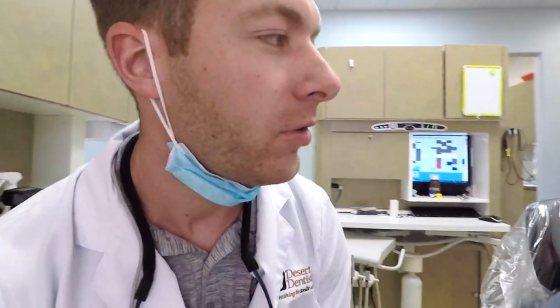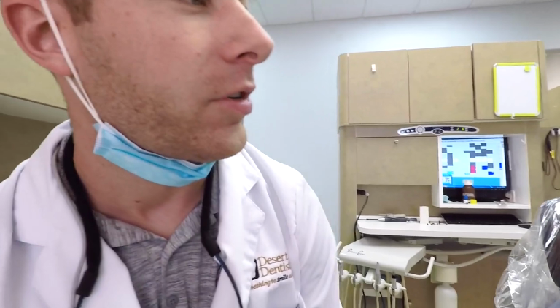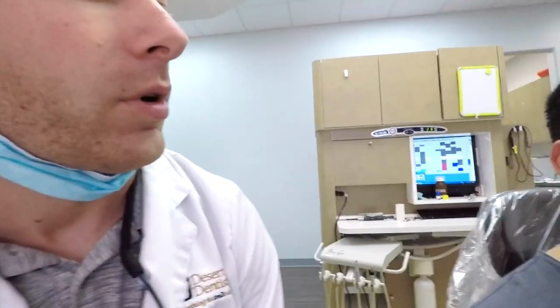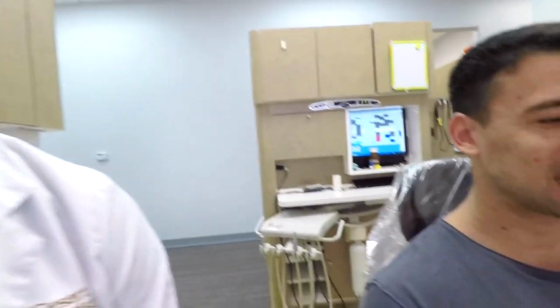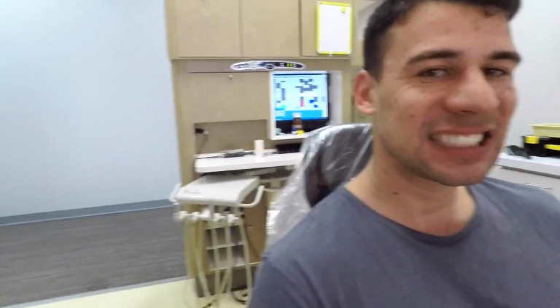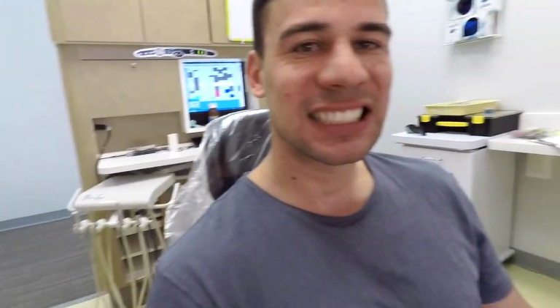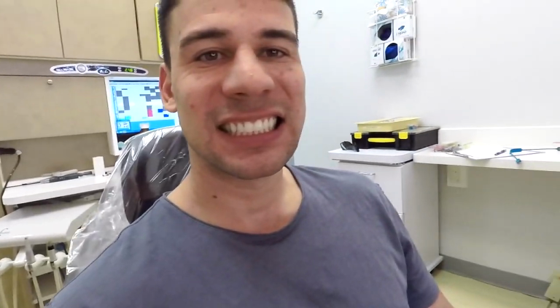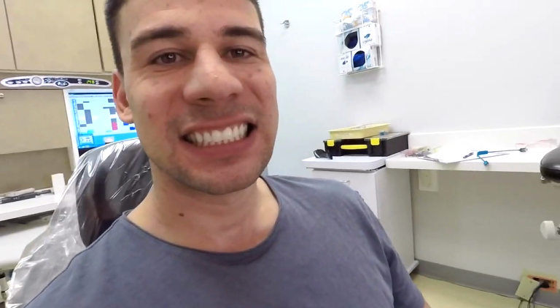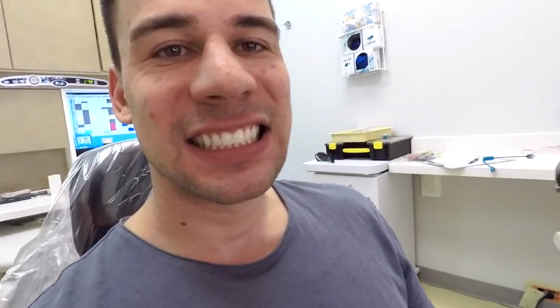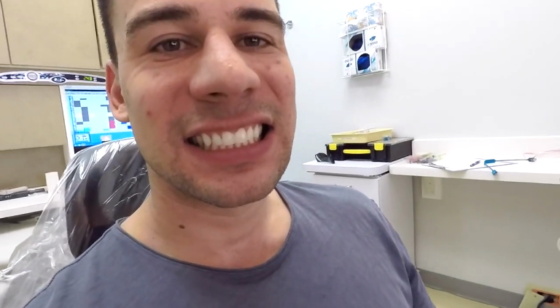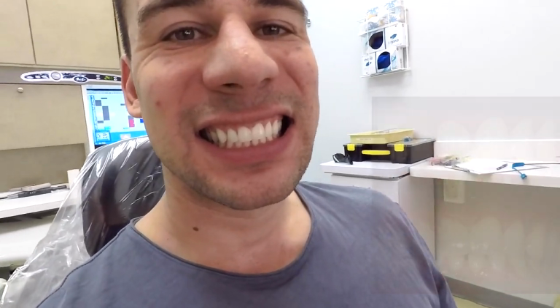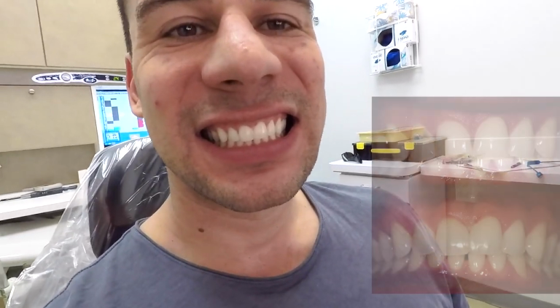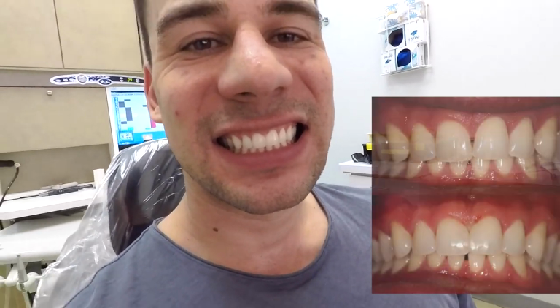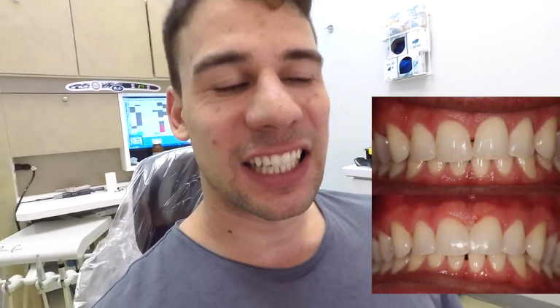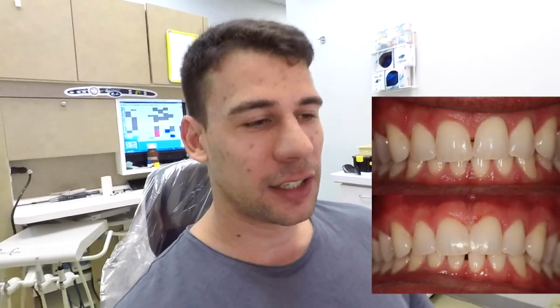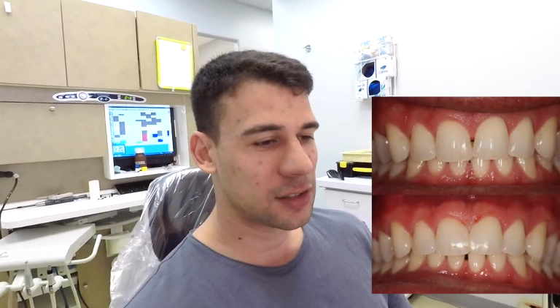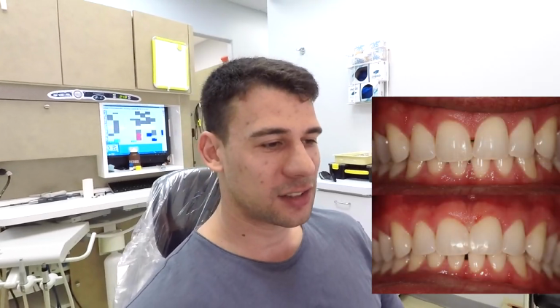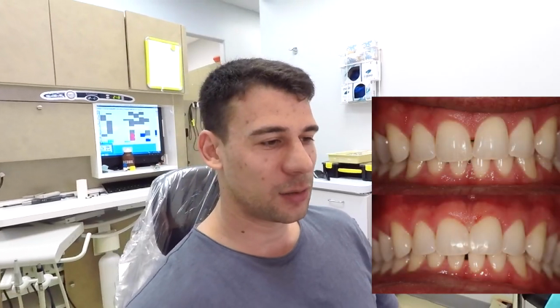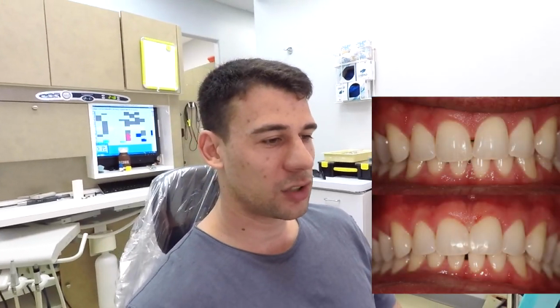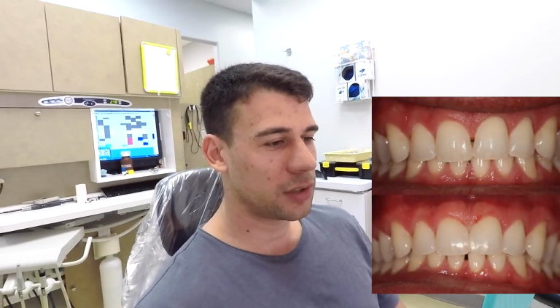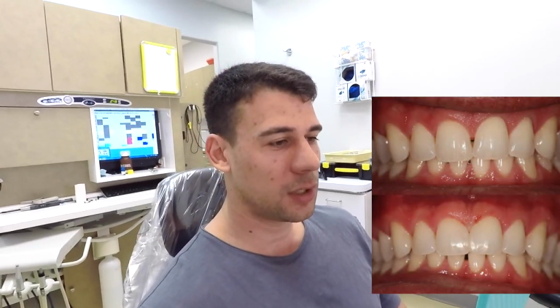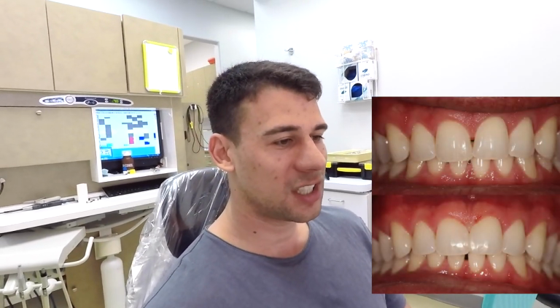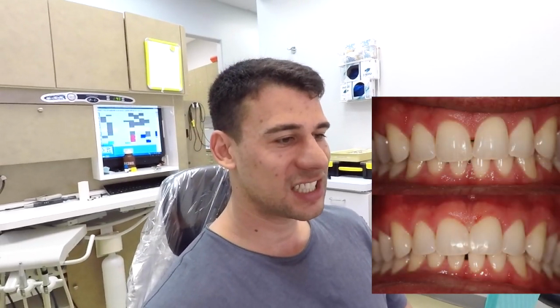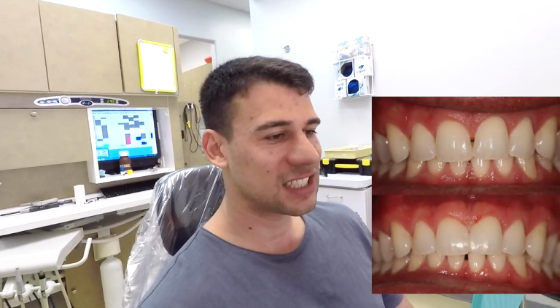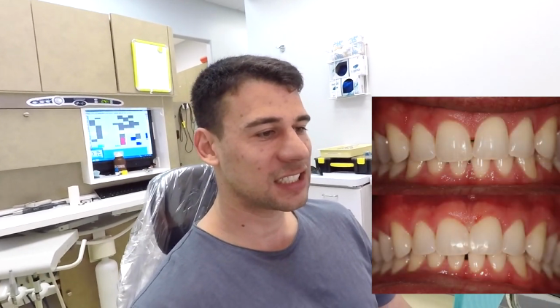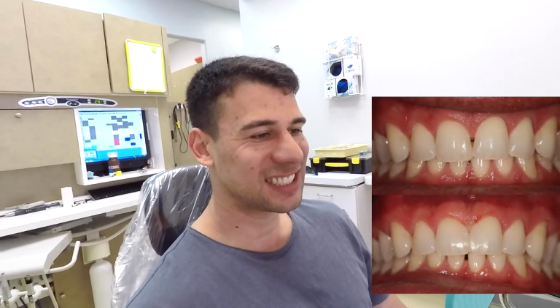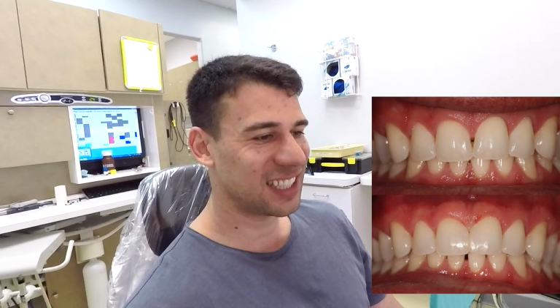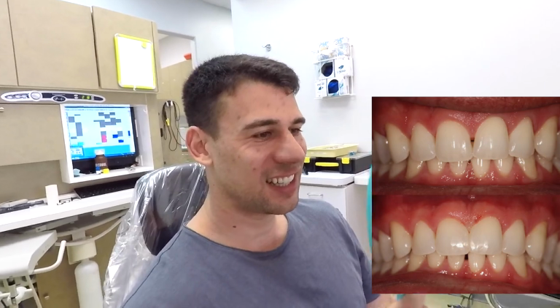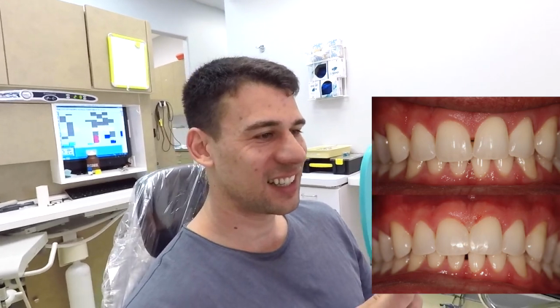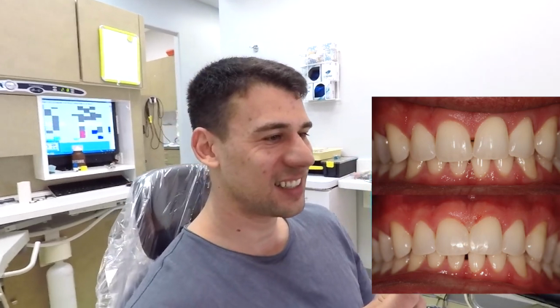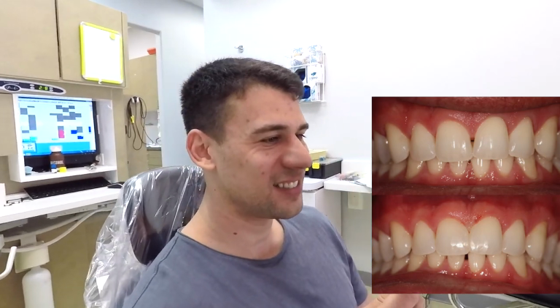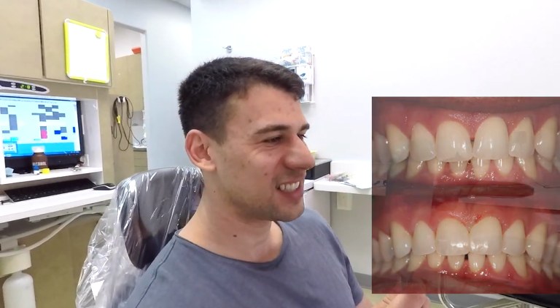Victor, what do you think of them? I think it works really well. You think the color is good? Yeah, I can't even tell.